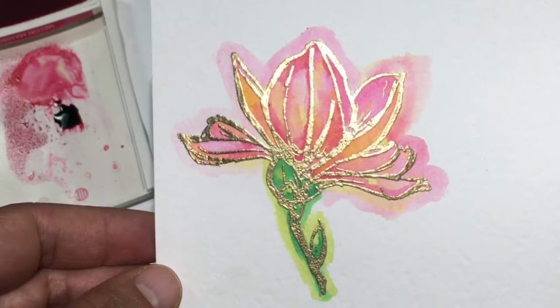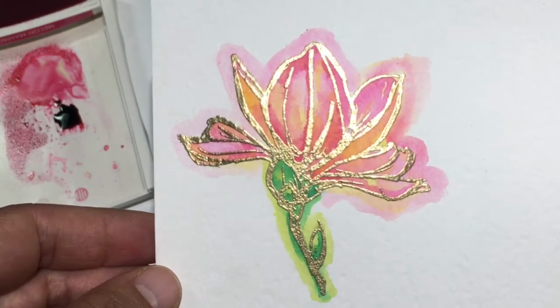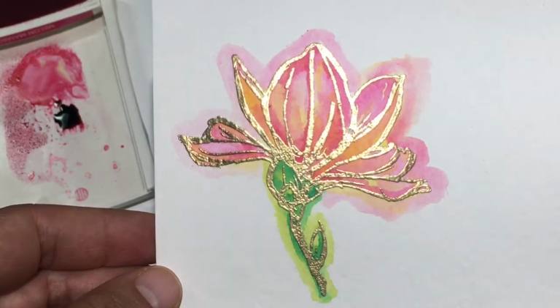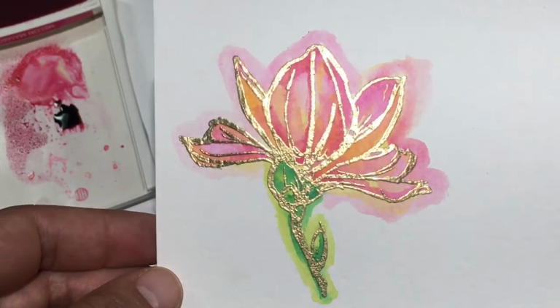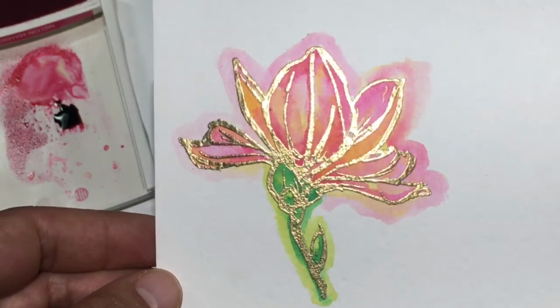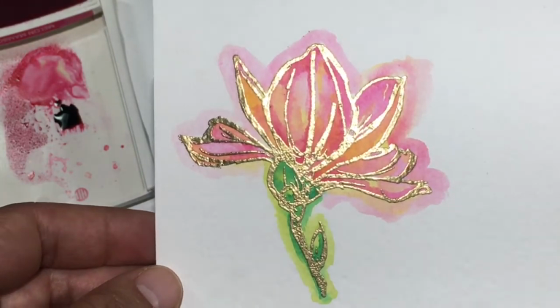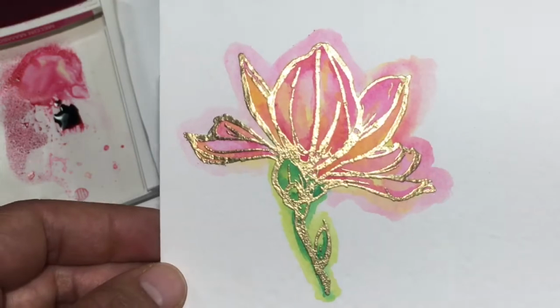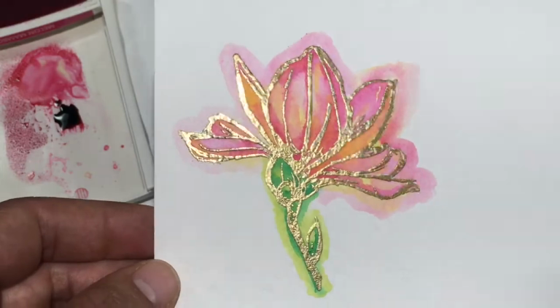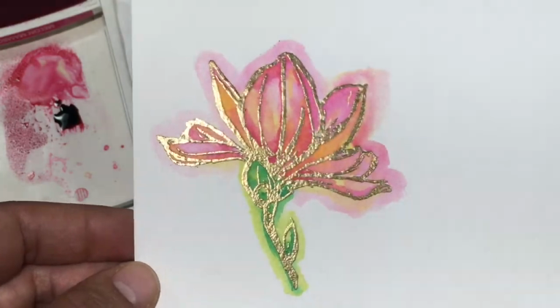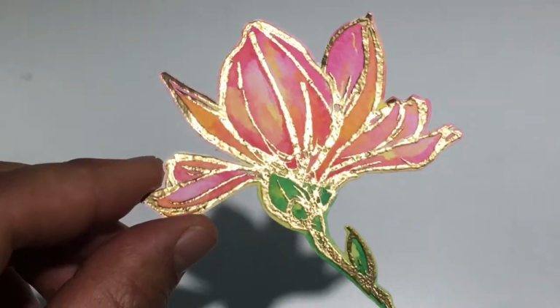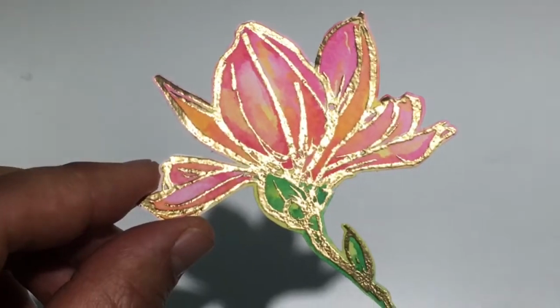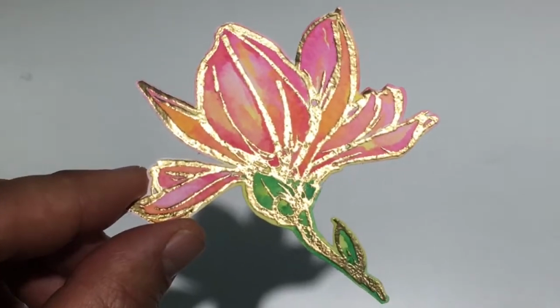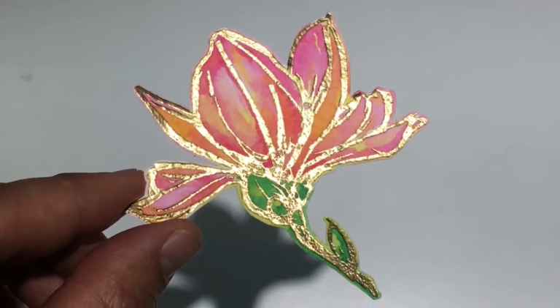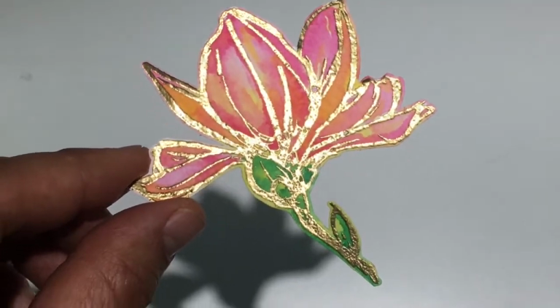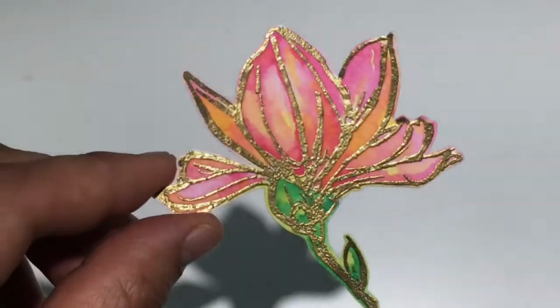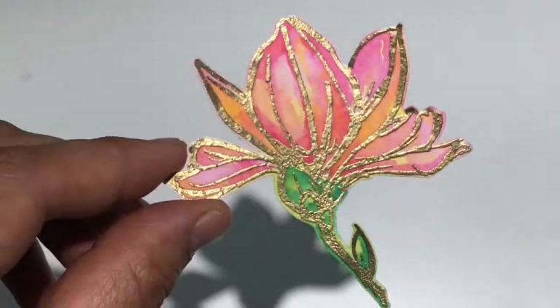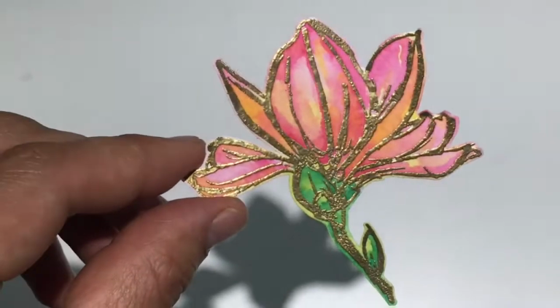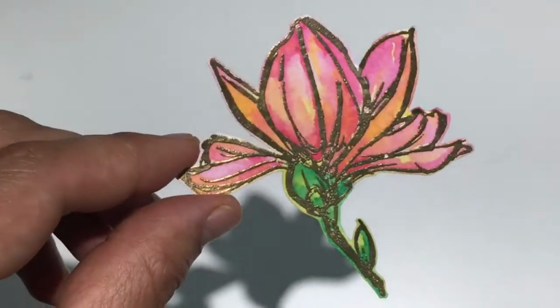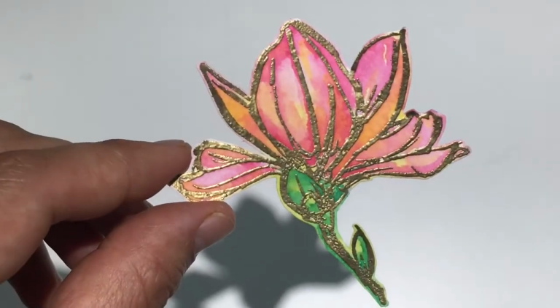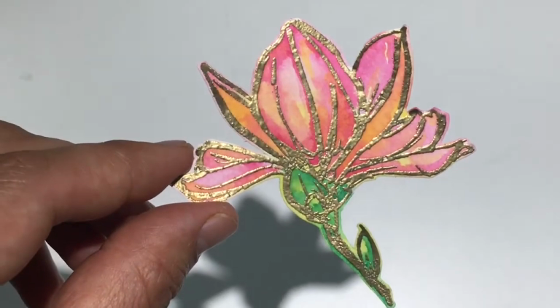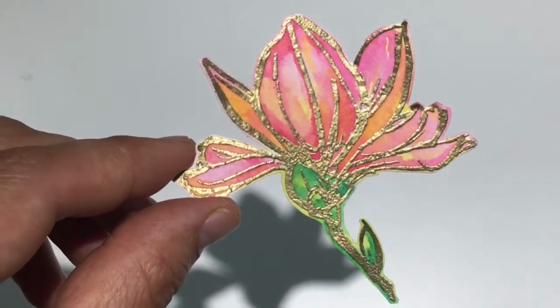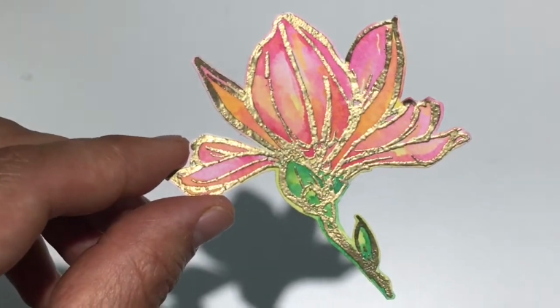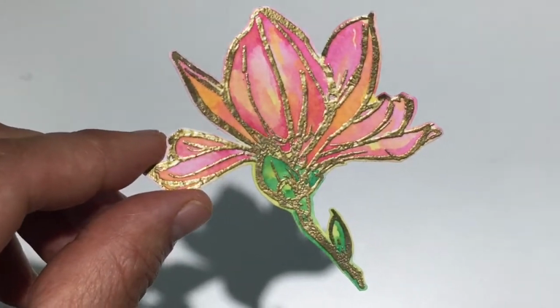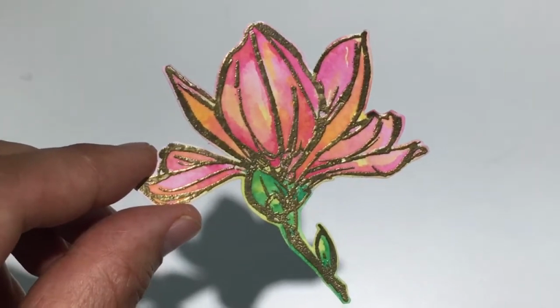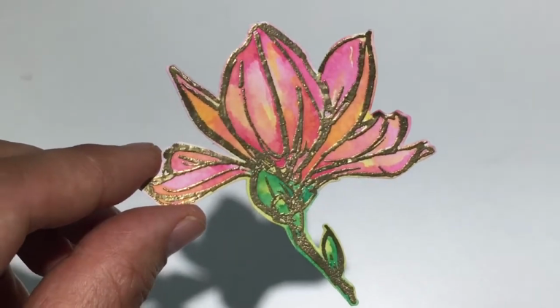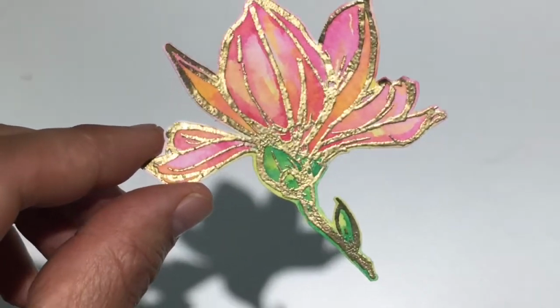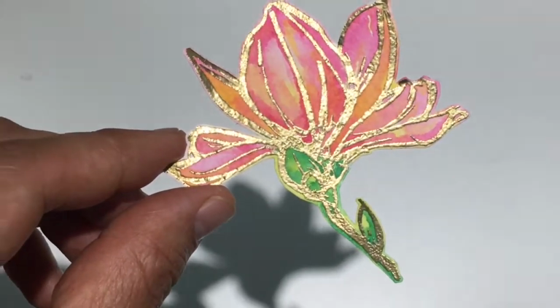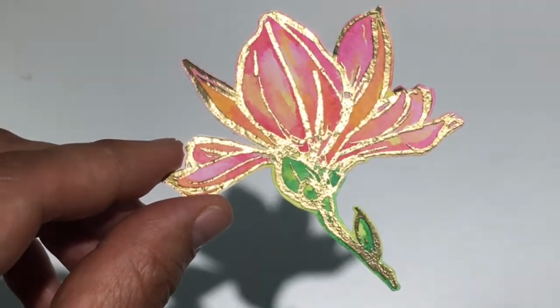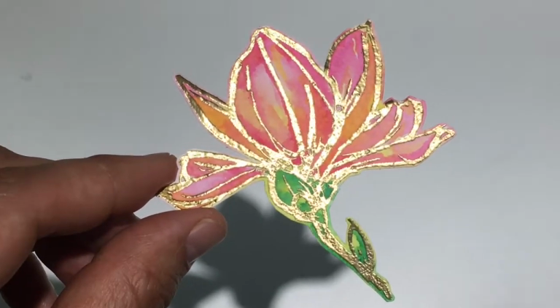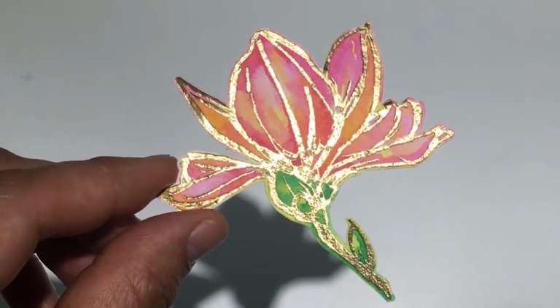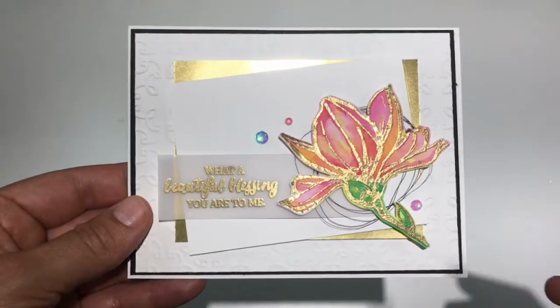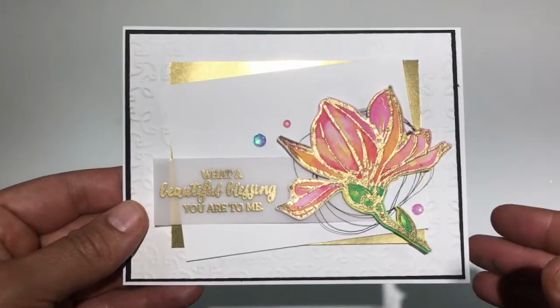So this is what my flower looked like when I cut it out, and this is the card that I ended up making with it.